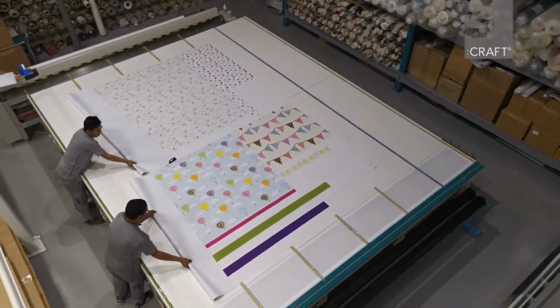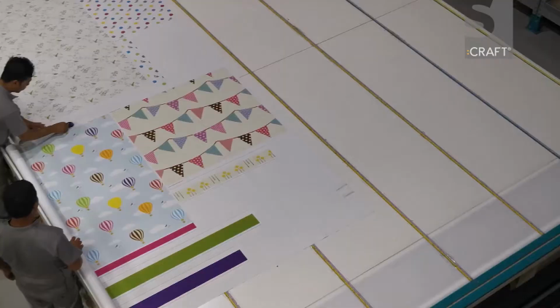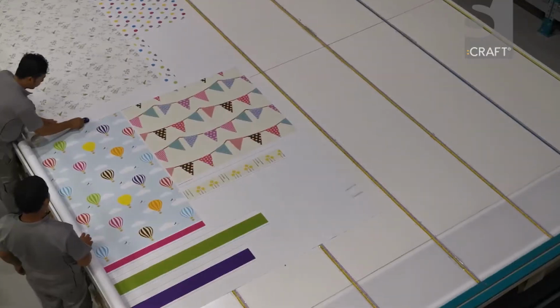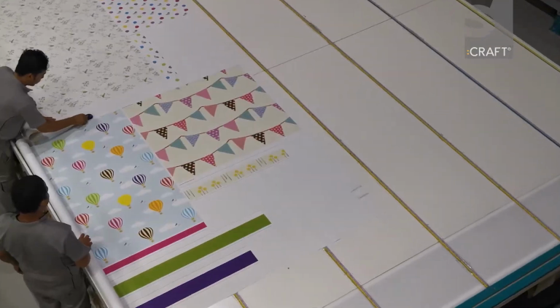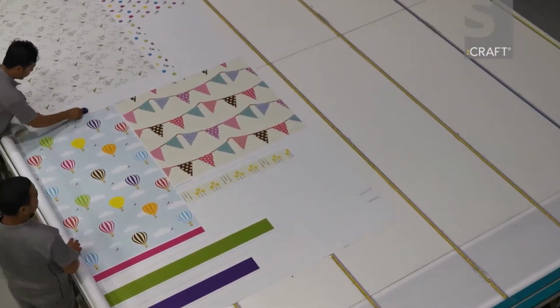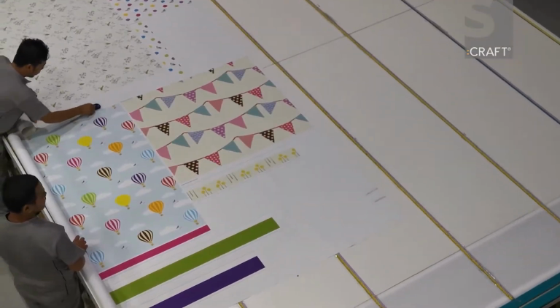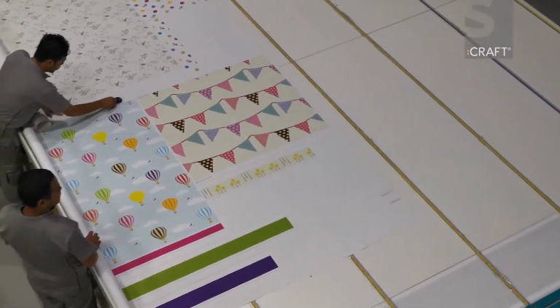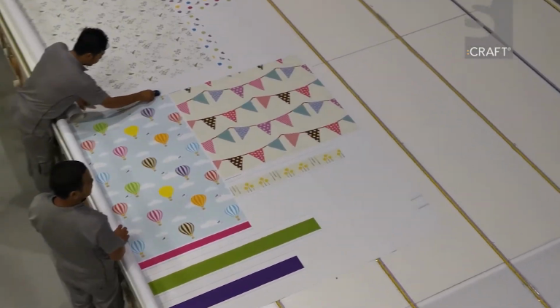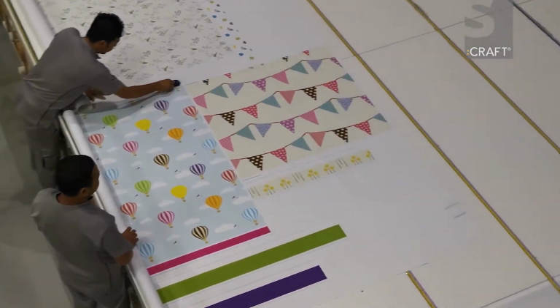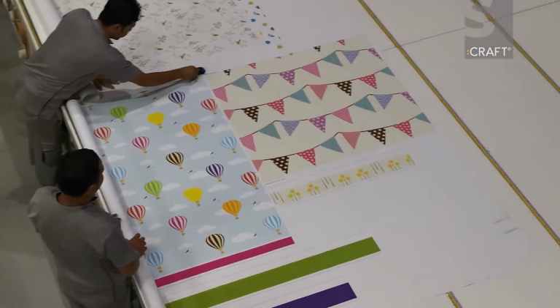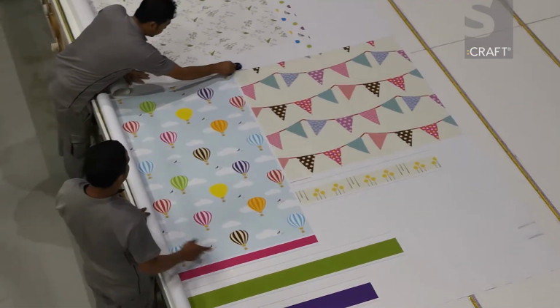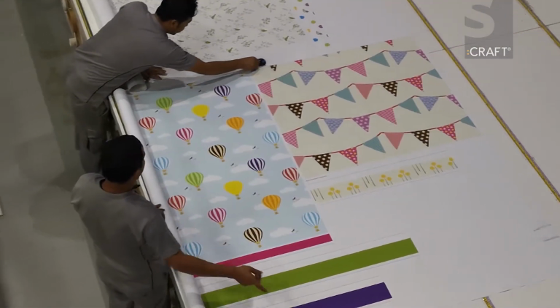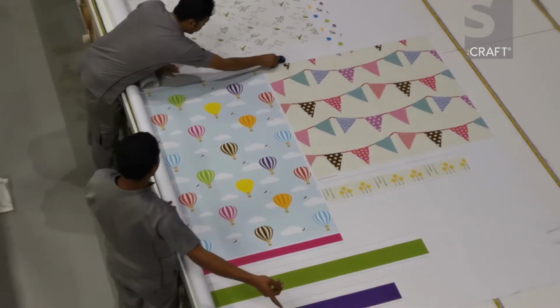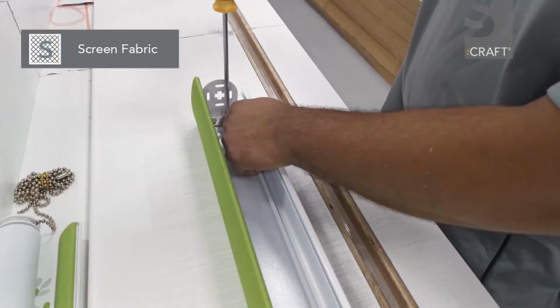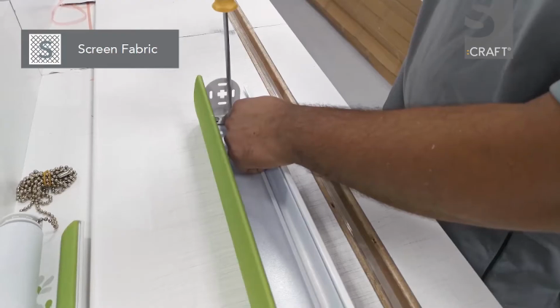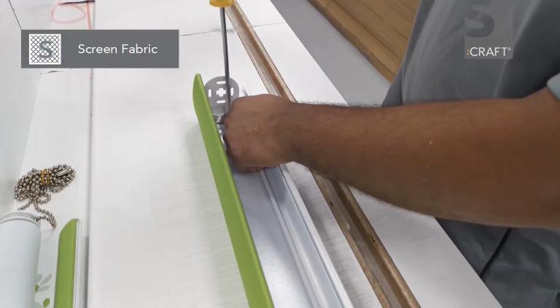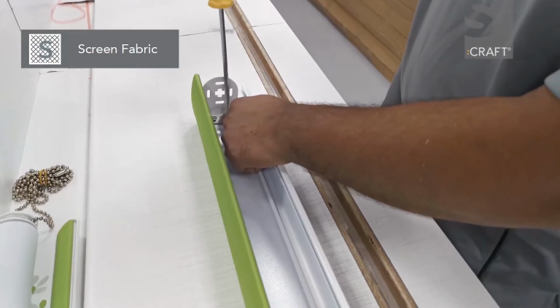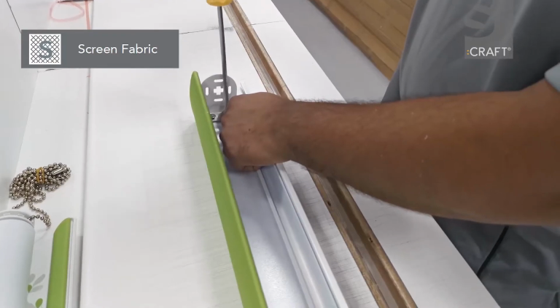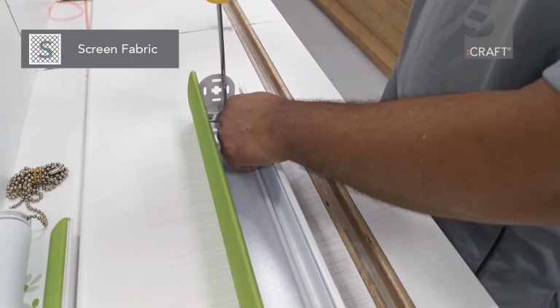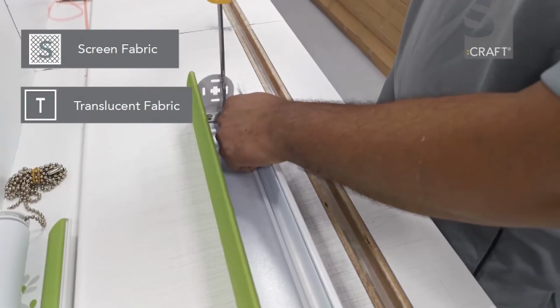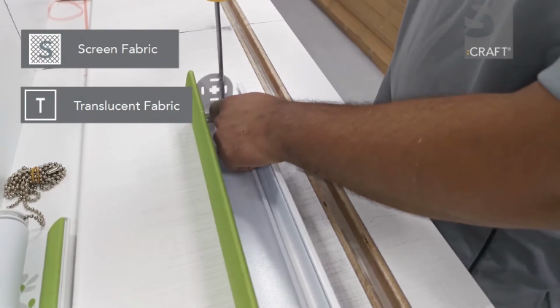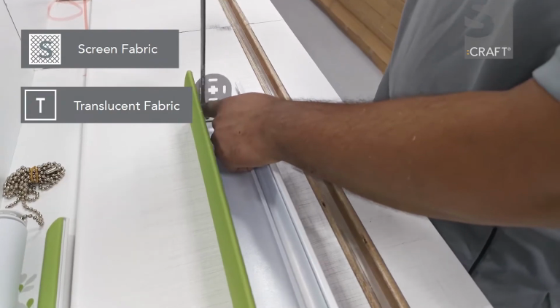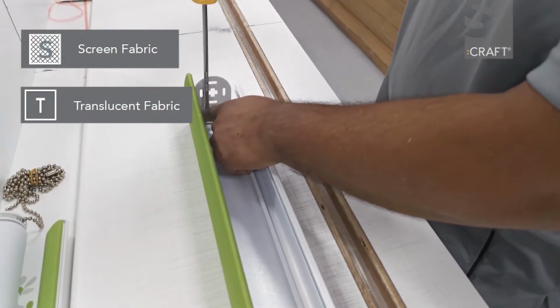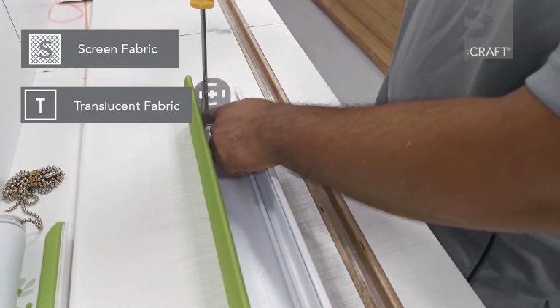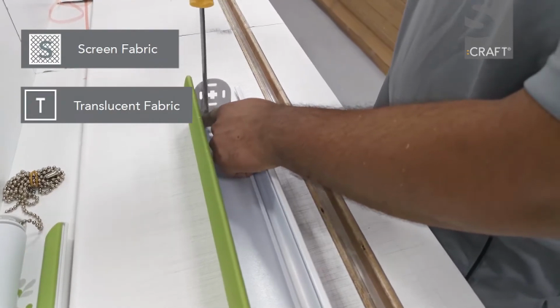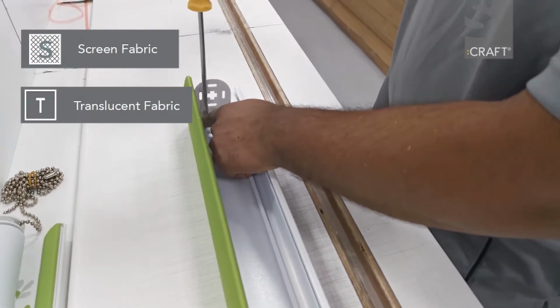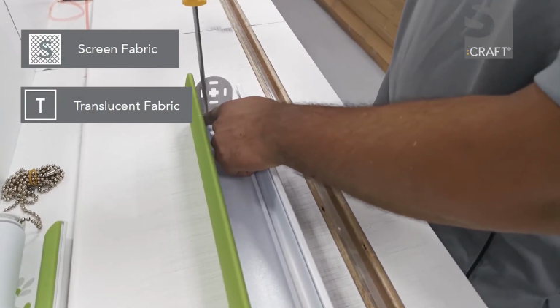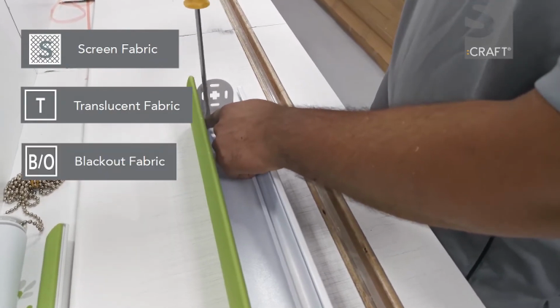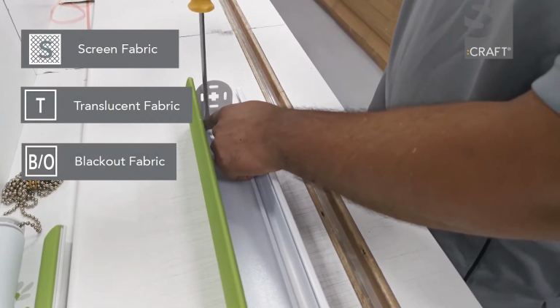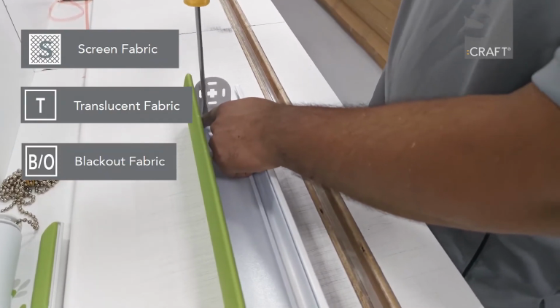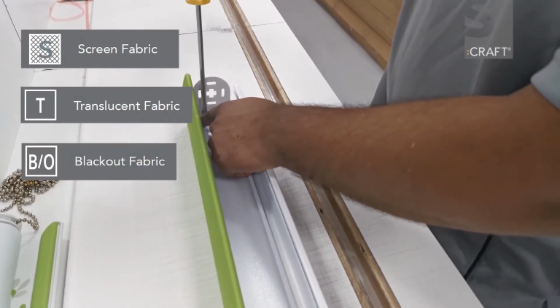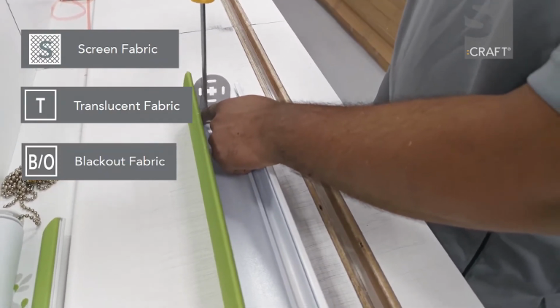There are three main choices of fabric: screen, translucent, and blackout.